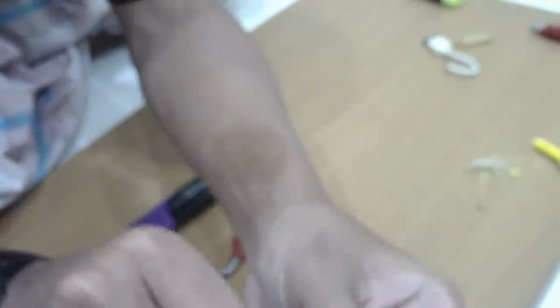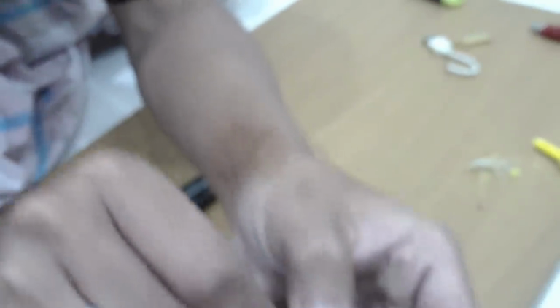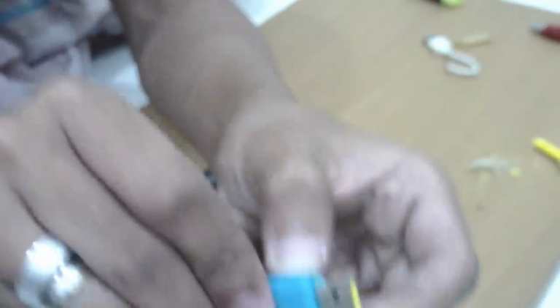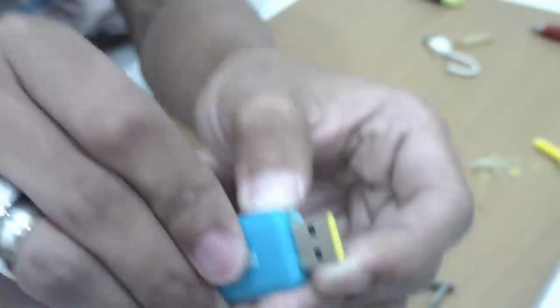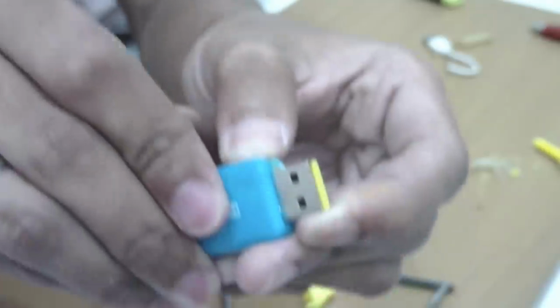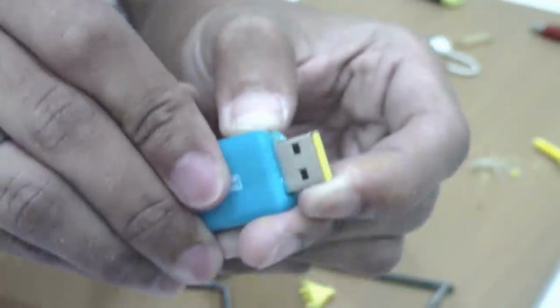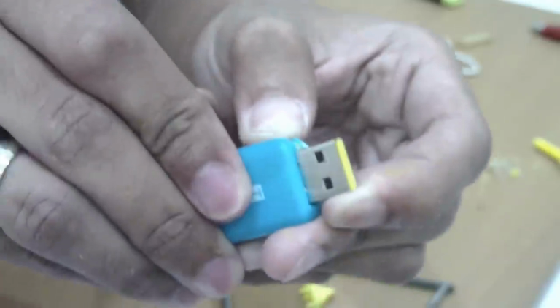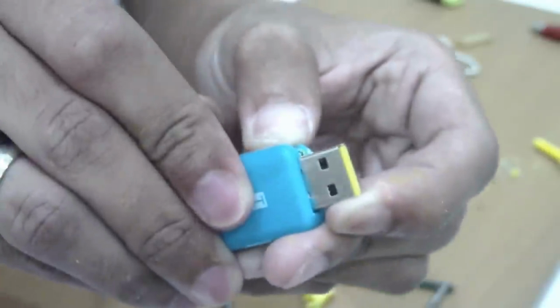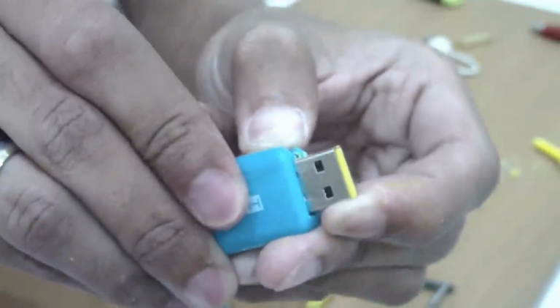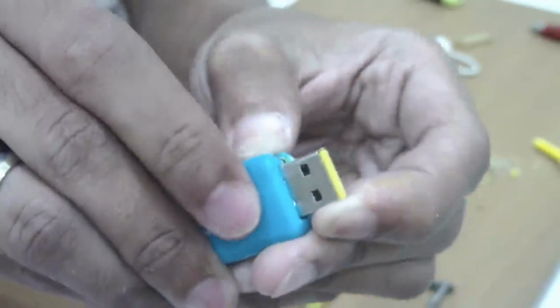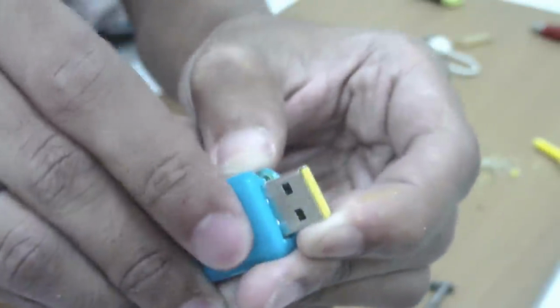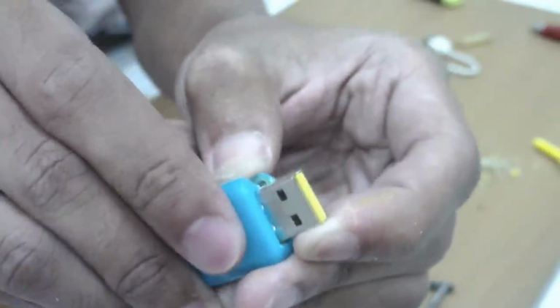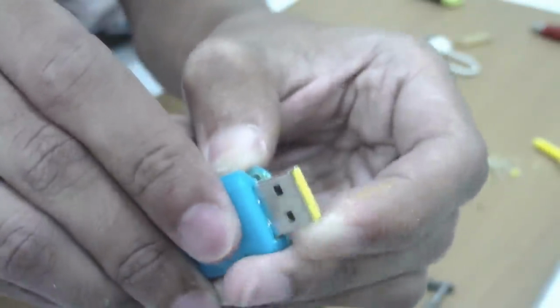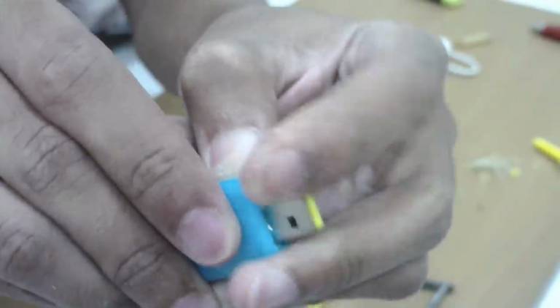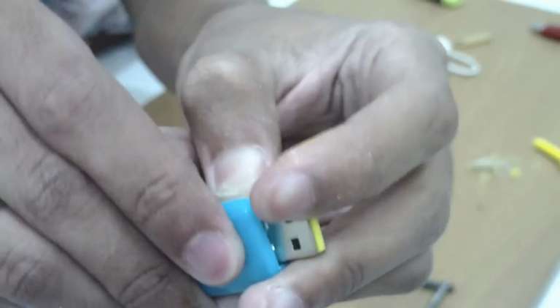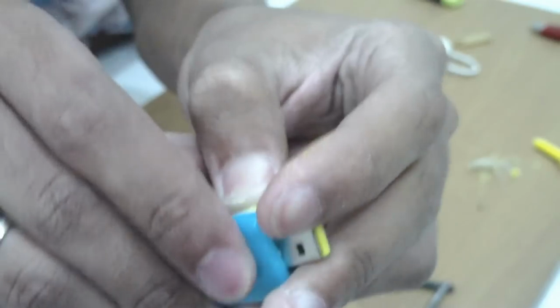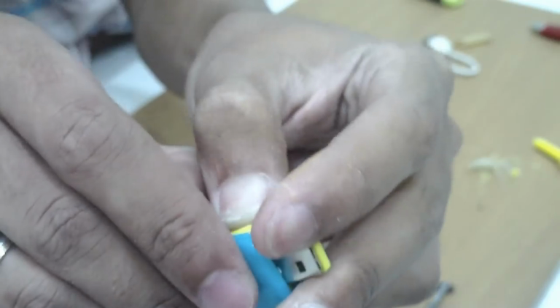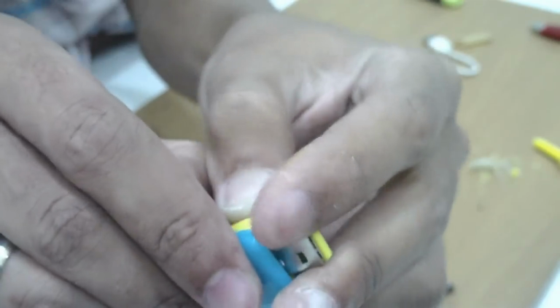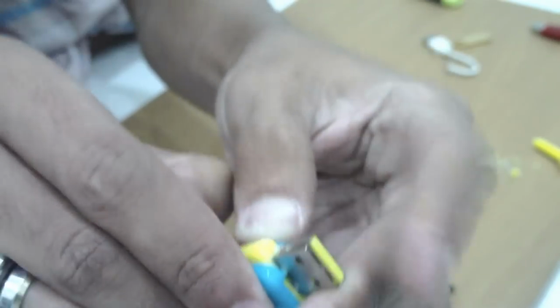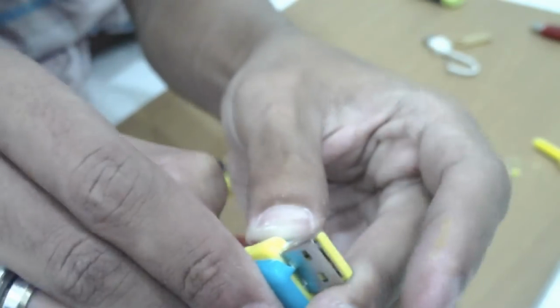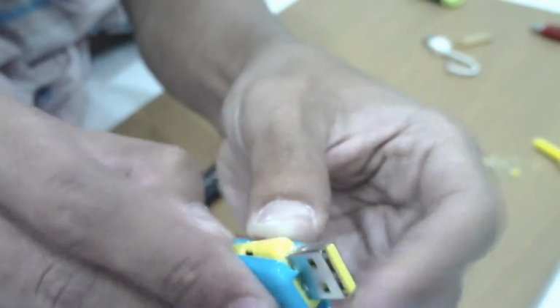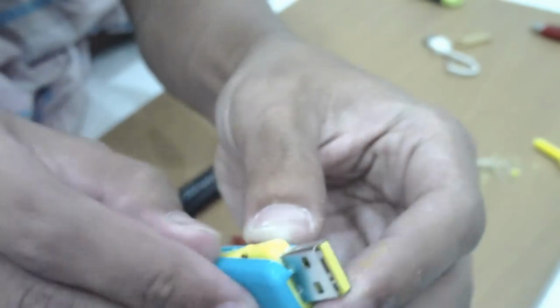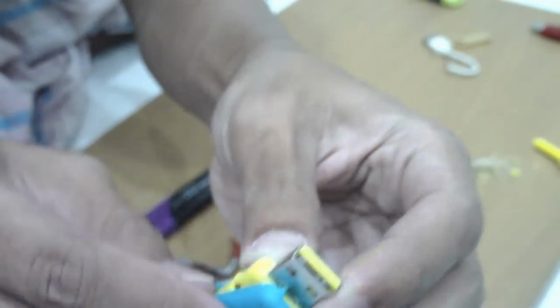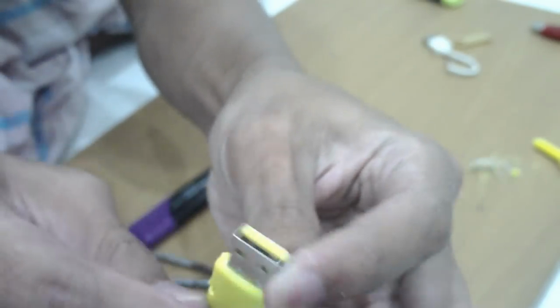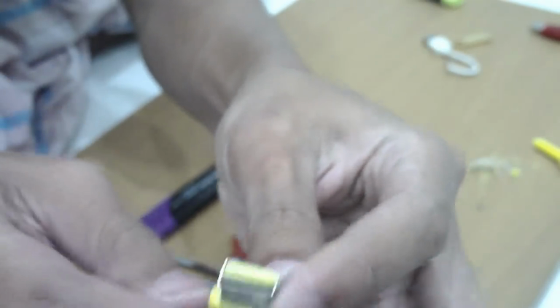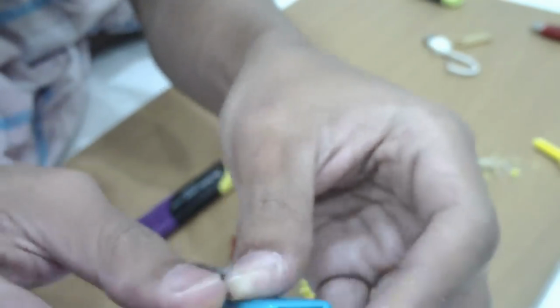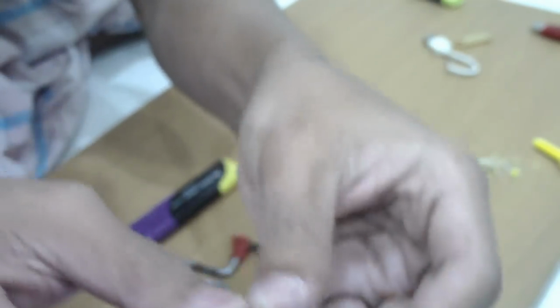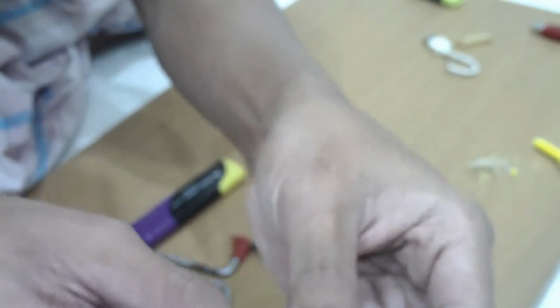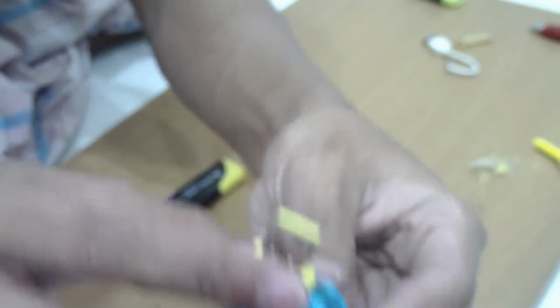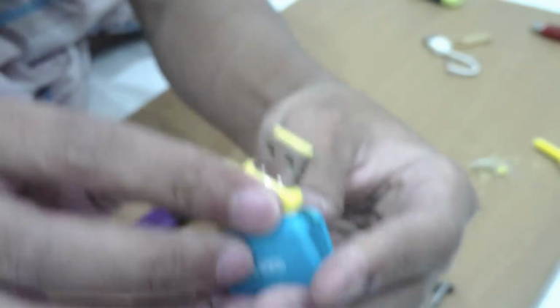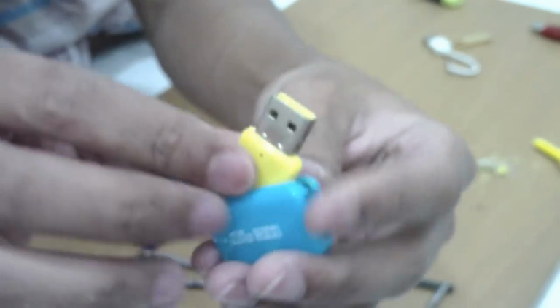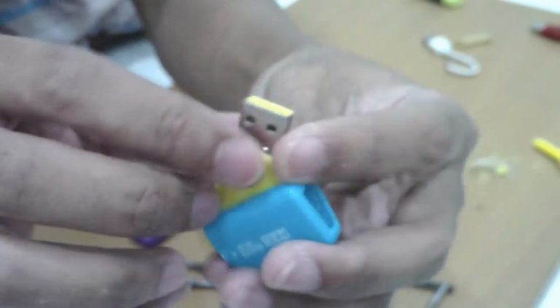After that, you might need to remove any casing from your USB flash drive if you find that it can't fit in very well.